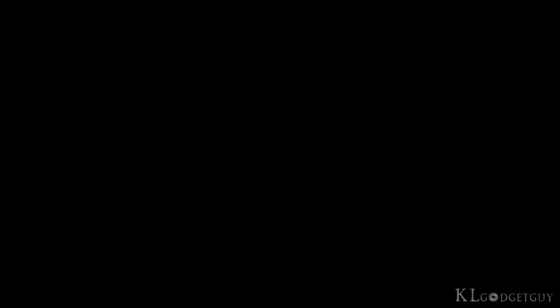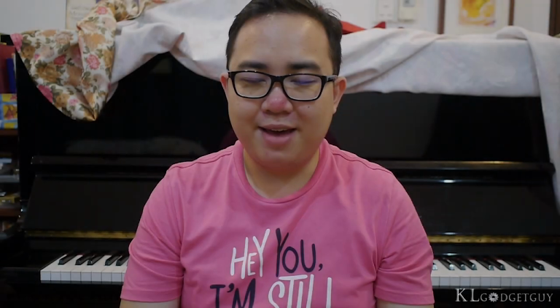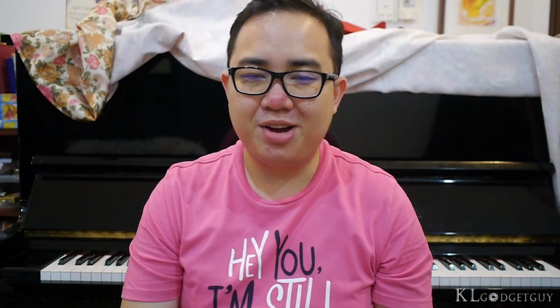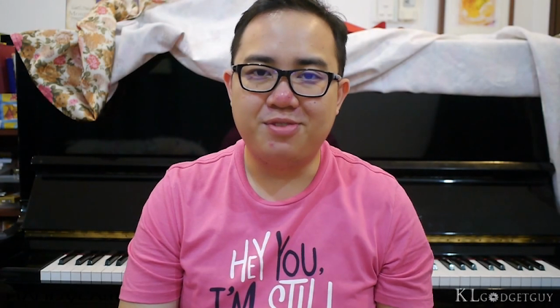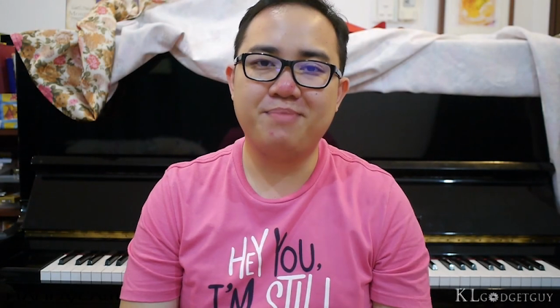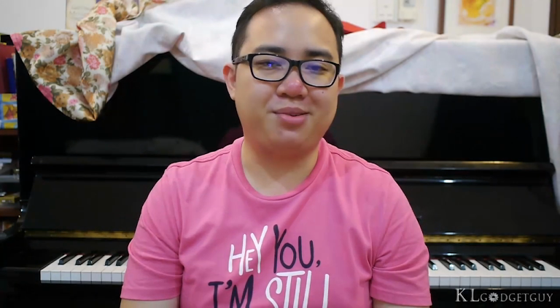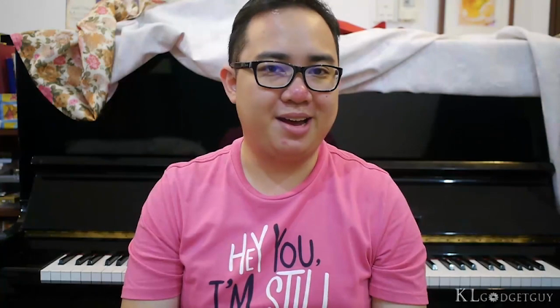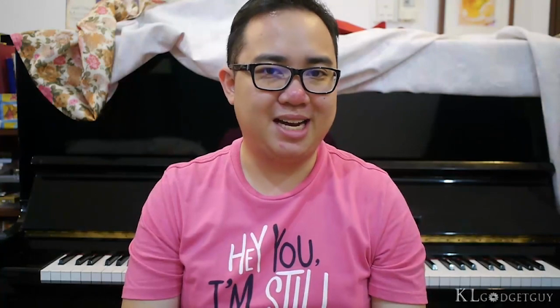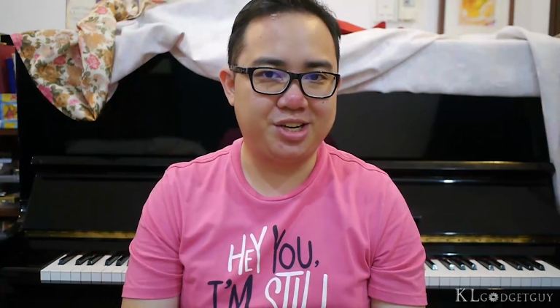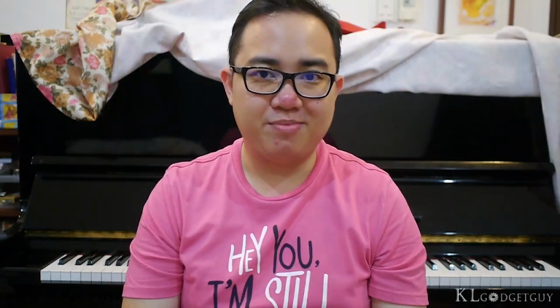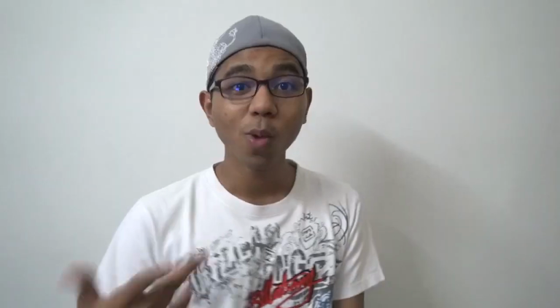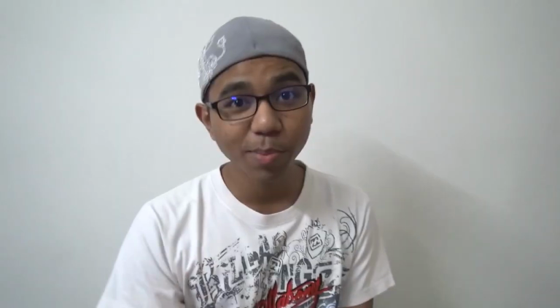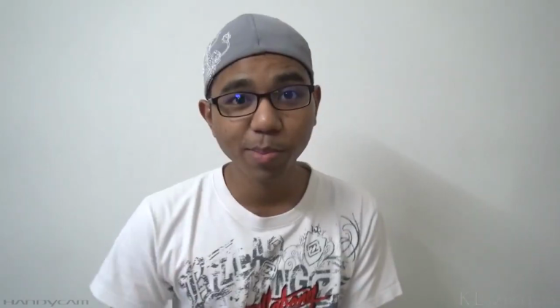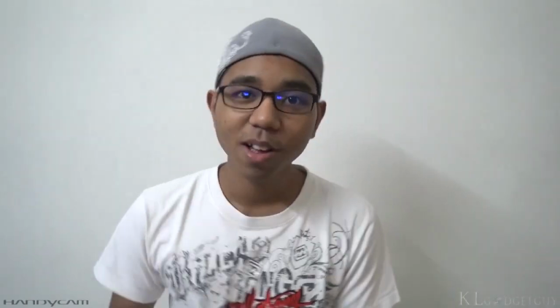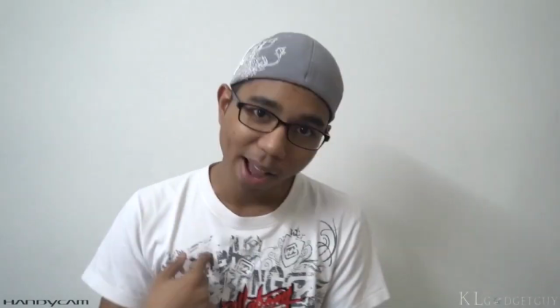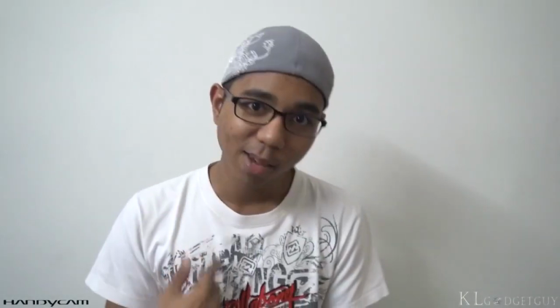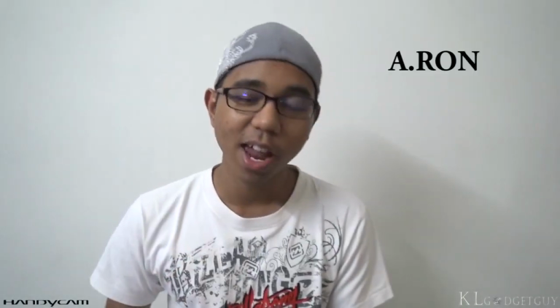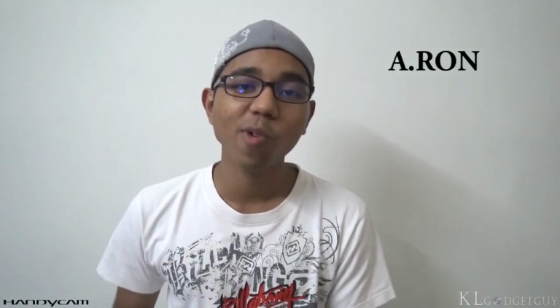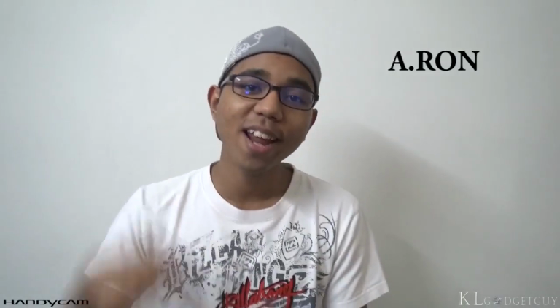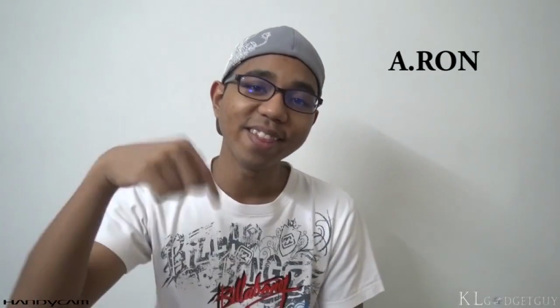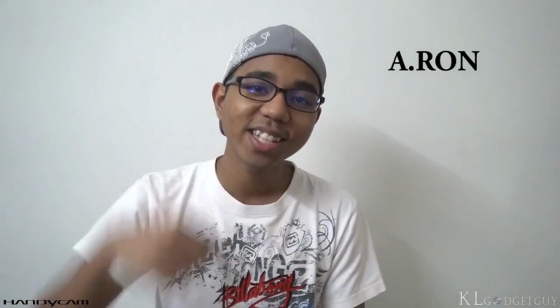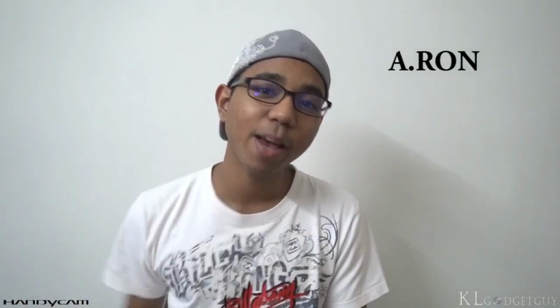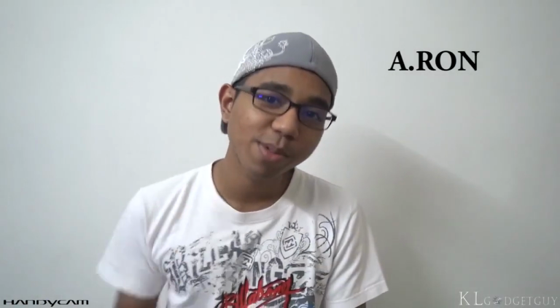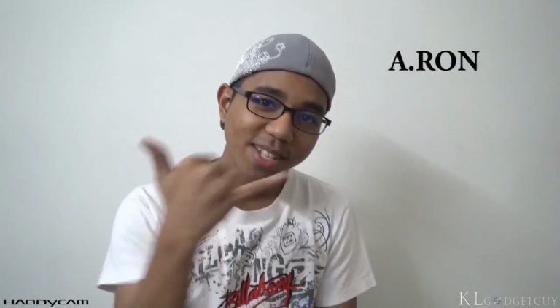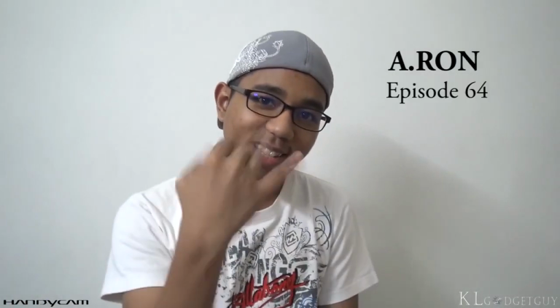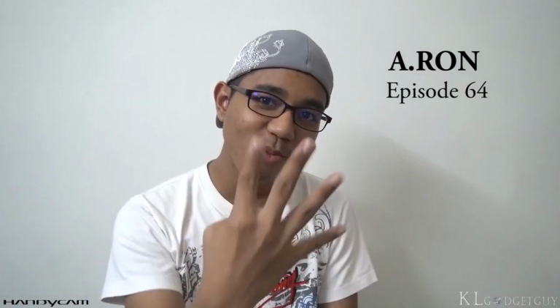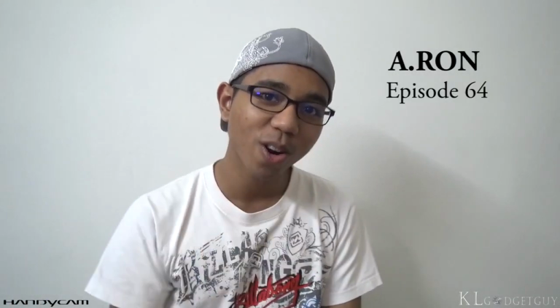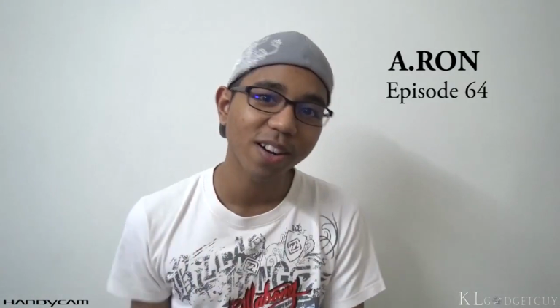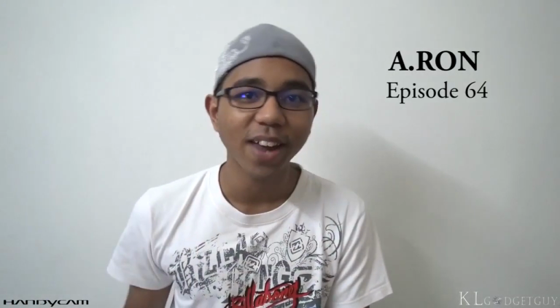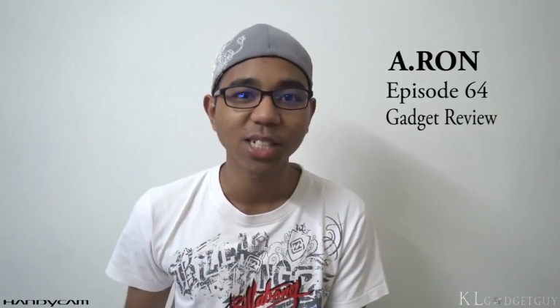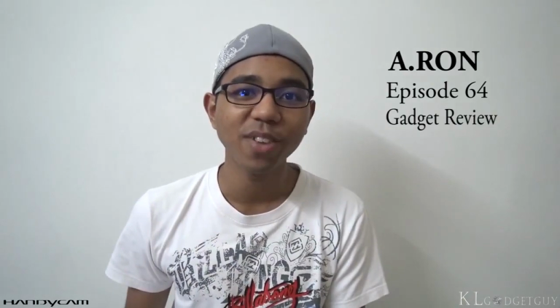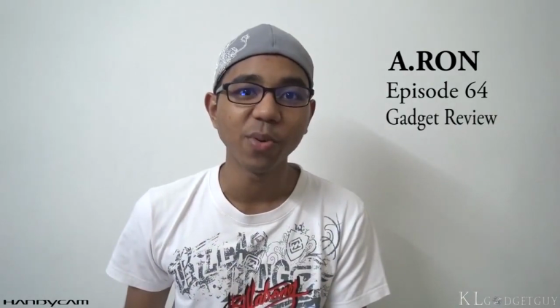Hey everyone, welcome back to KL Gadget Guy. What's up people, my name is Aaron and this is episode 64 of Gadget Review.